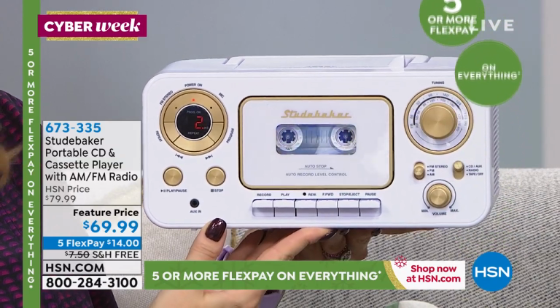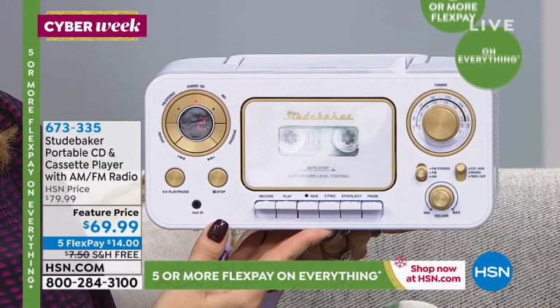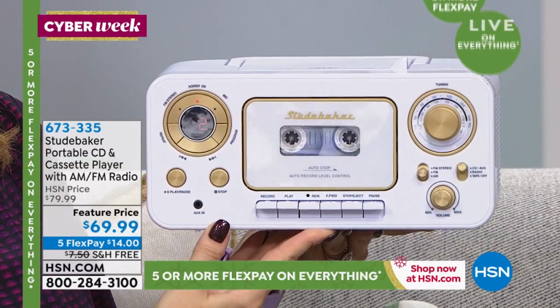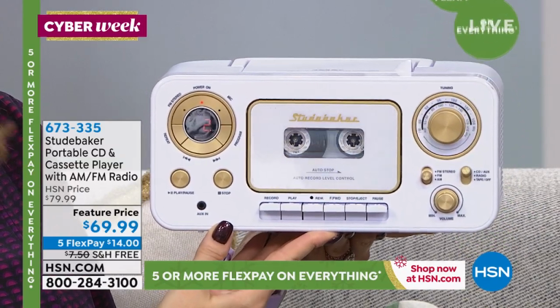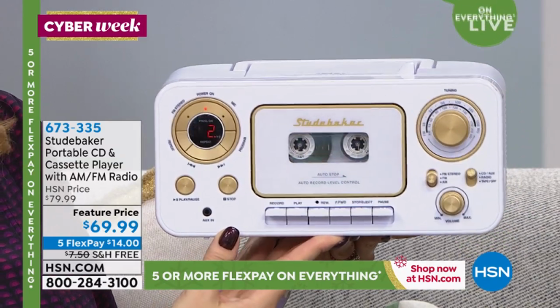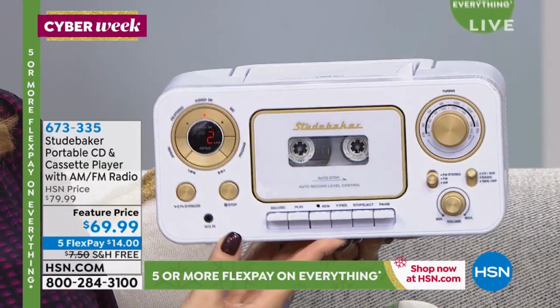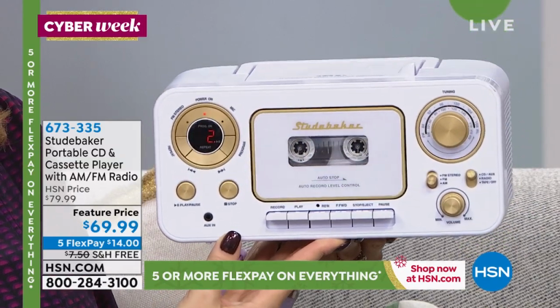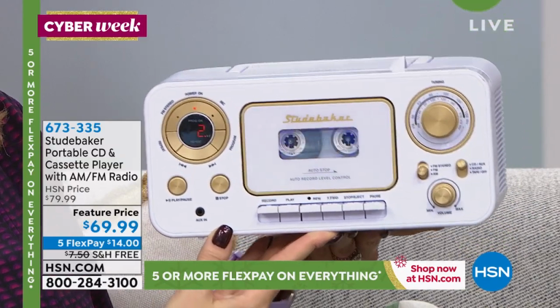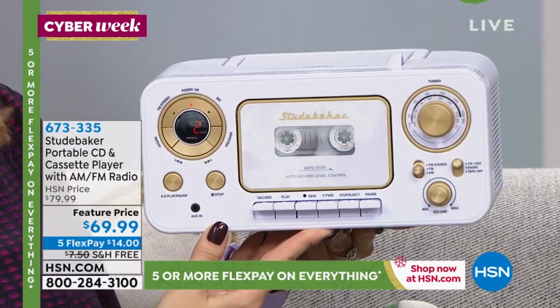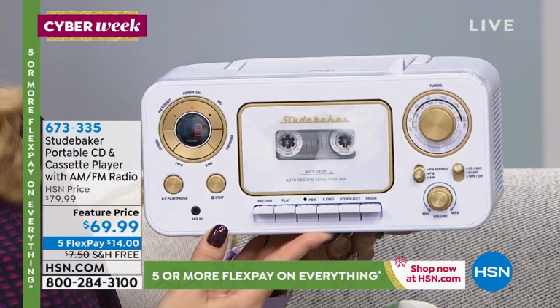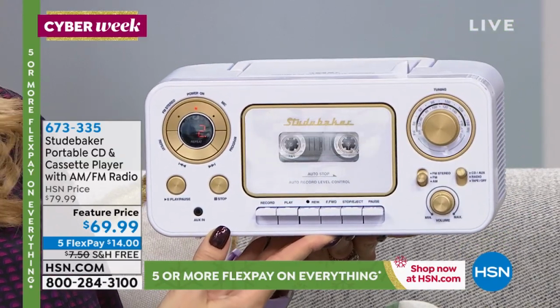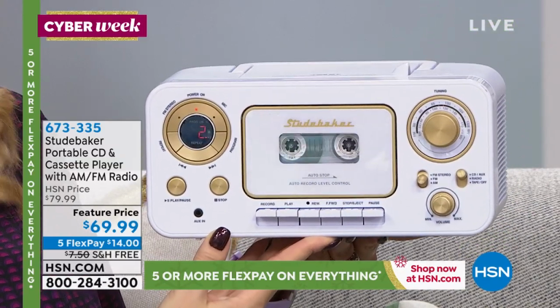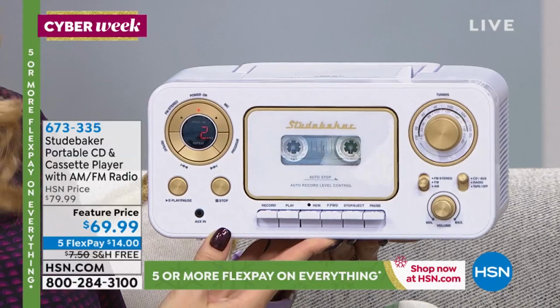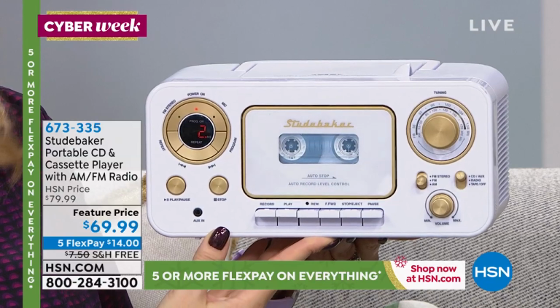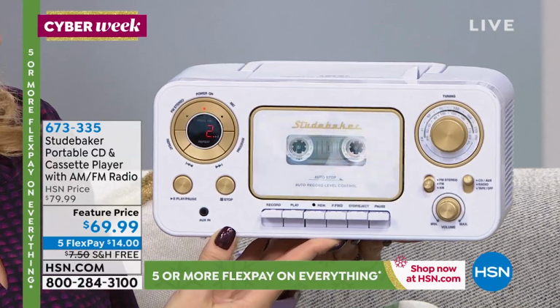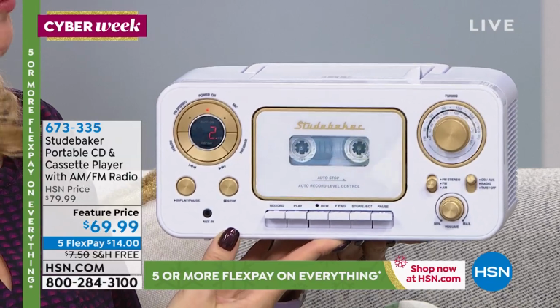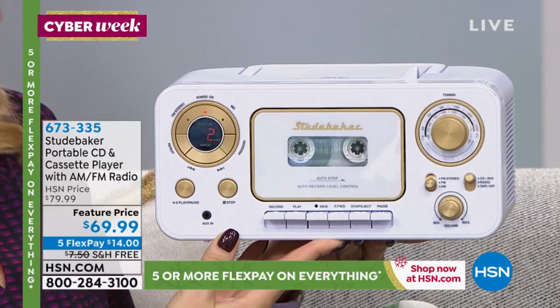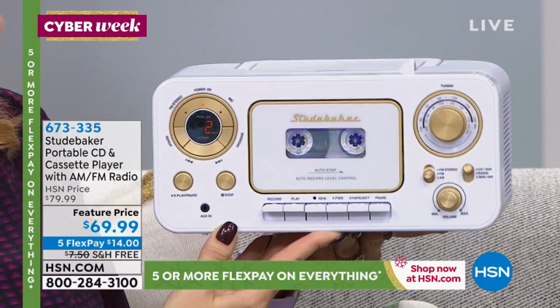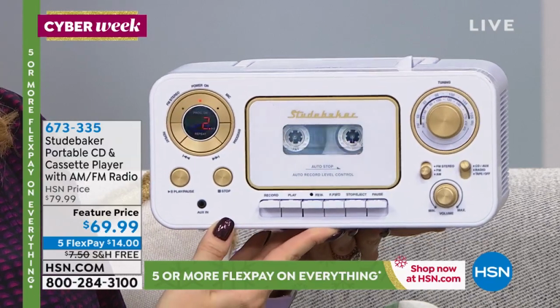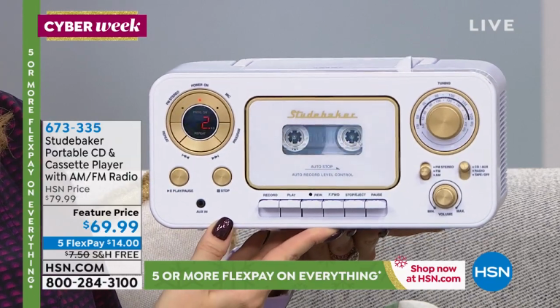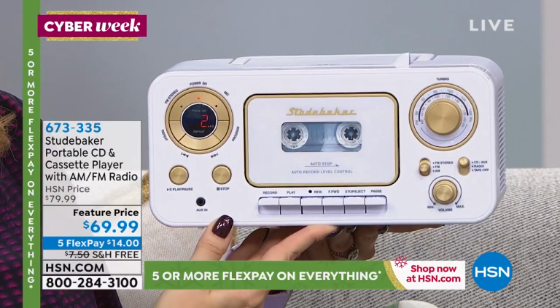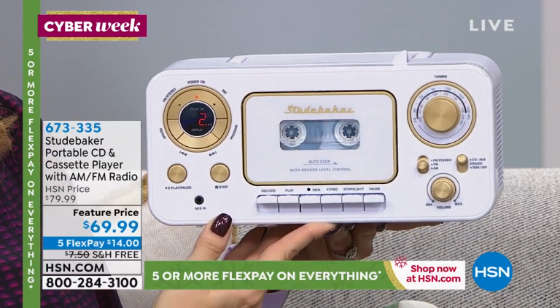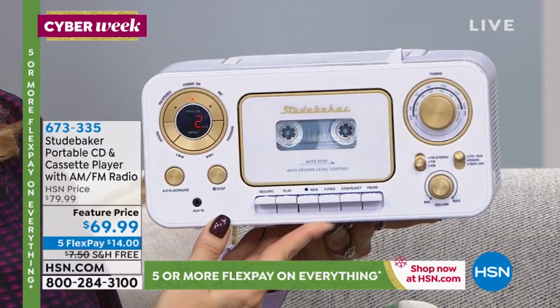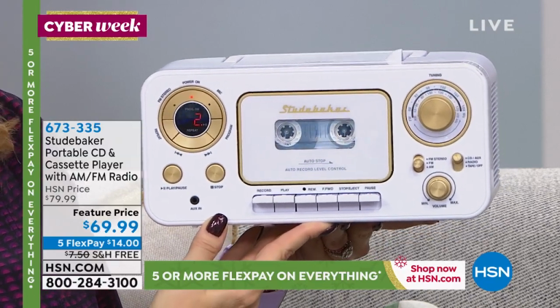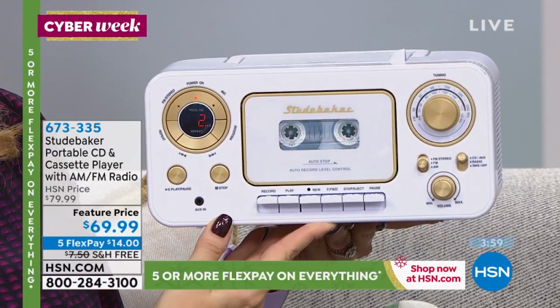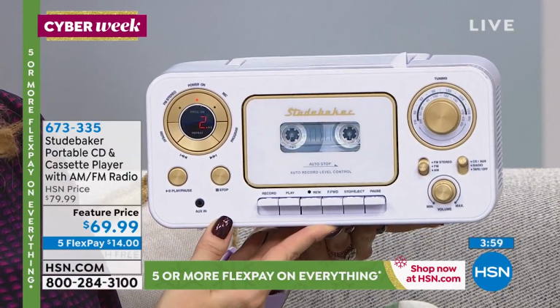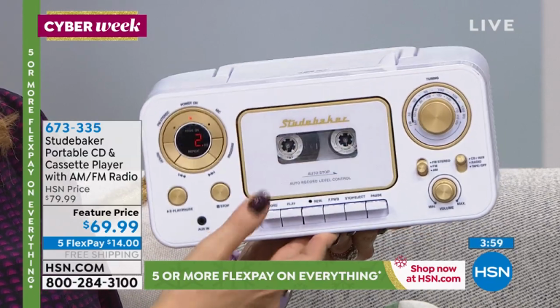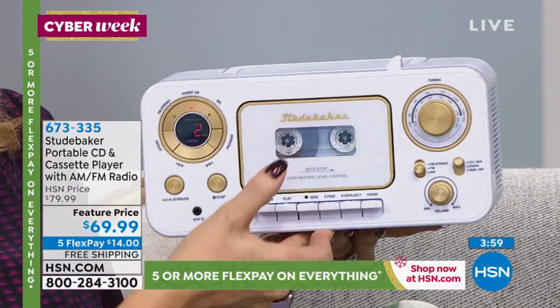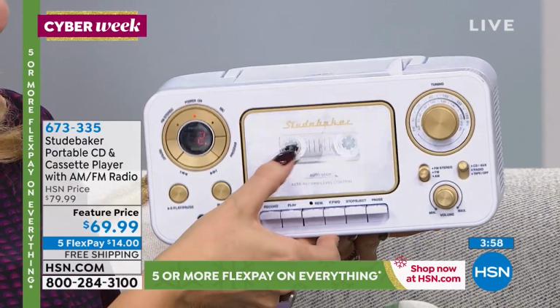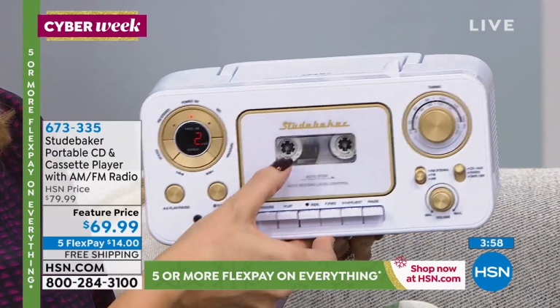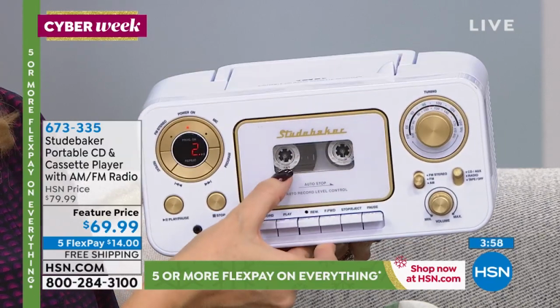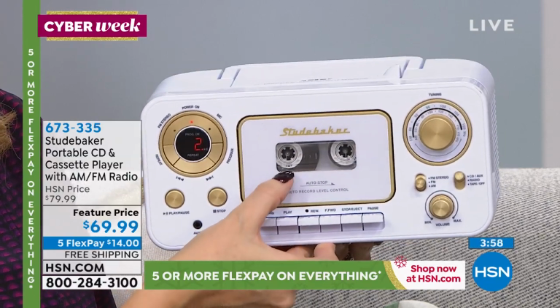My parents used to record my voice. So when I find those tapes I will bring those in someday — I have no idea where they are, but to be able to play them.